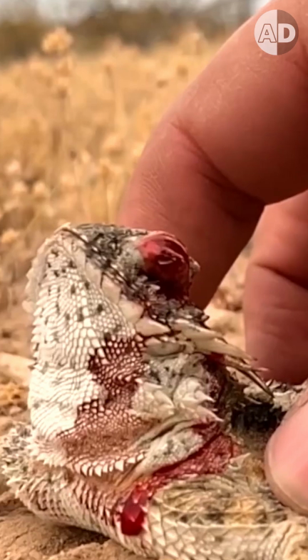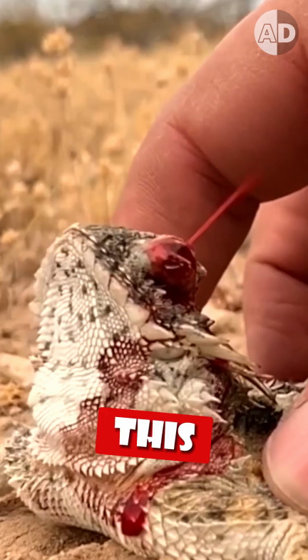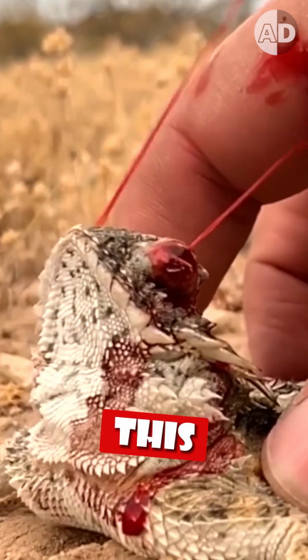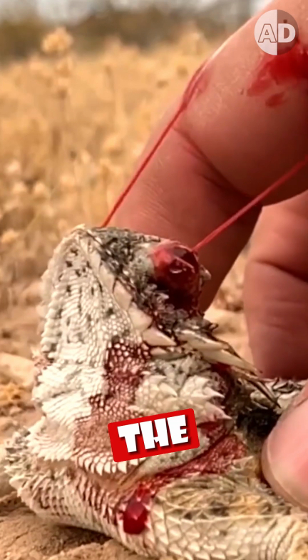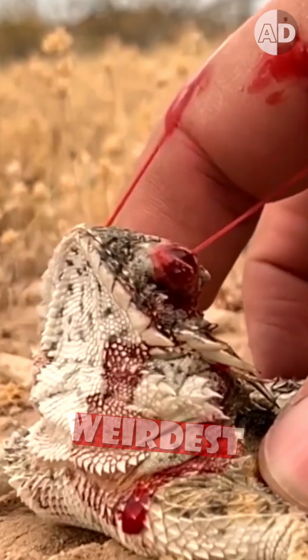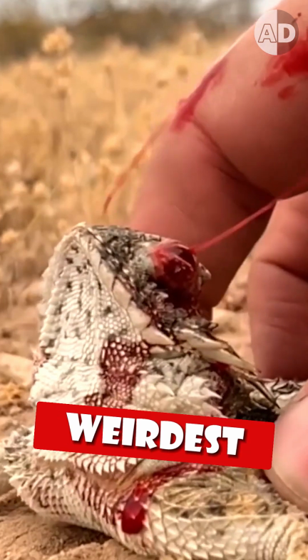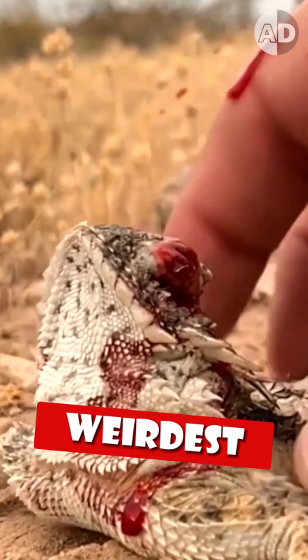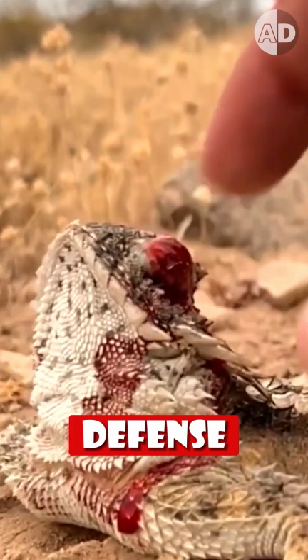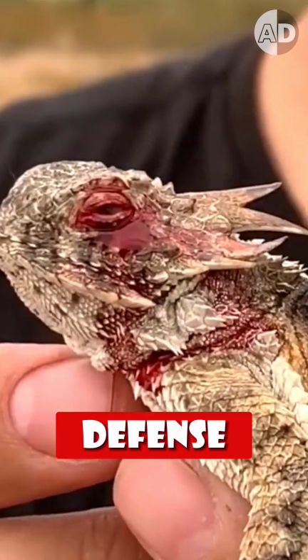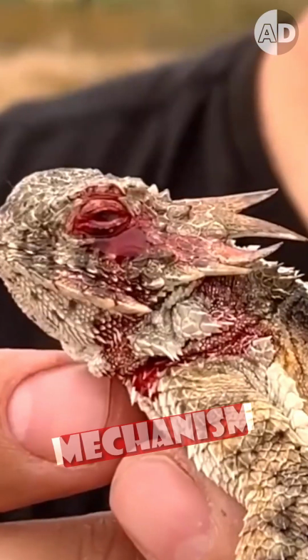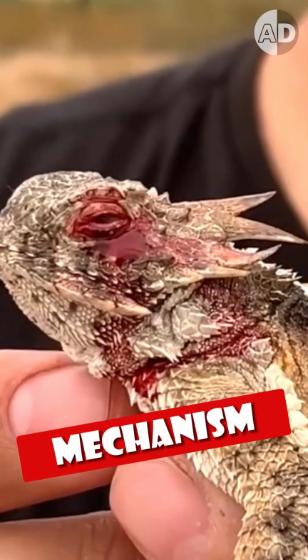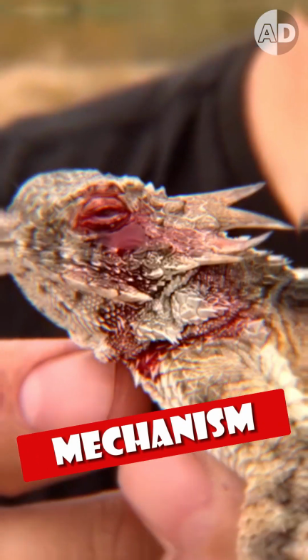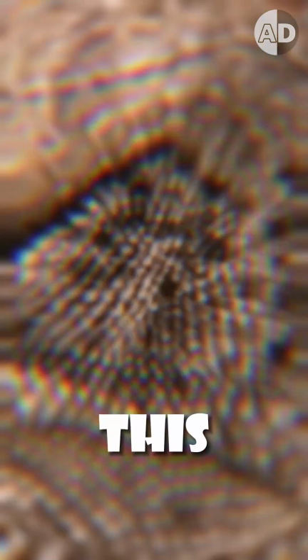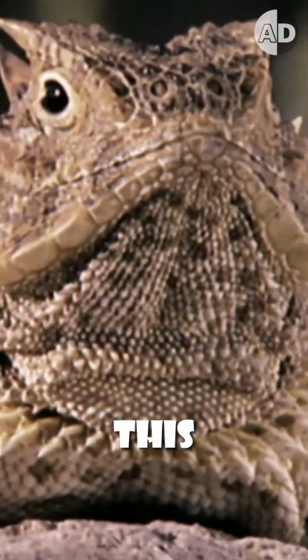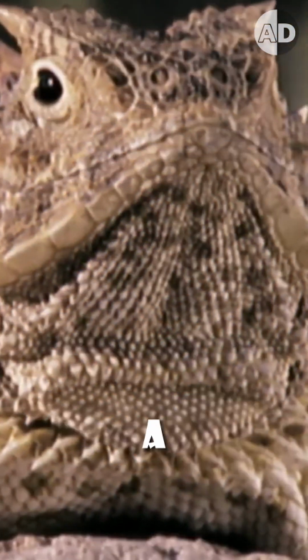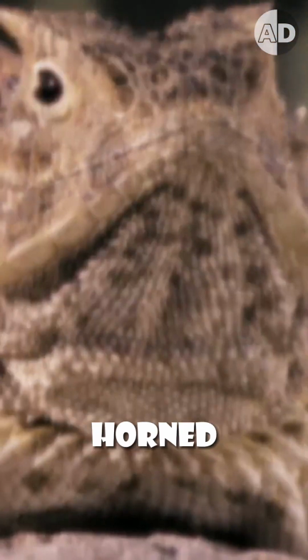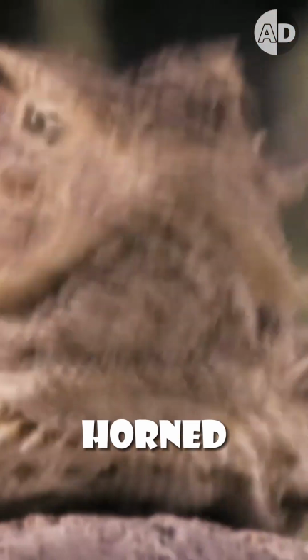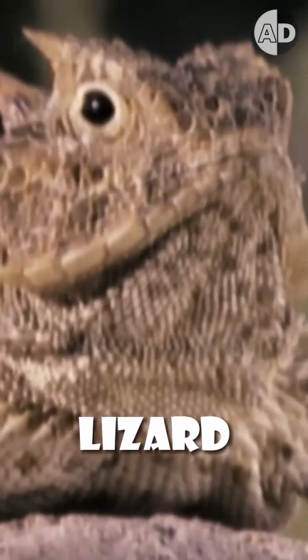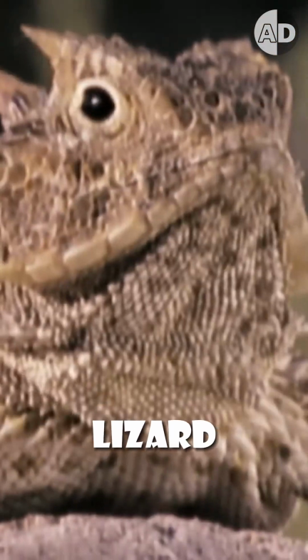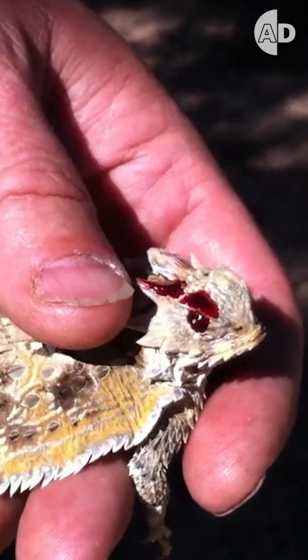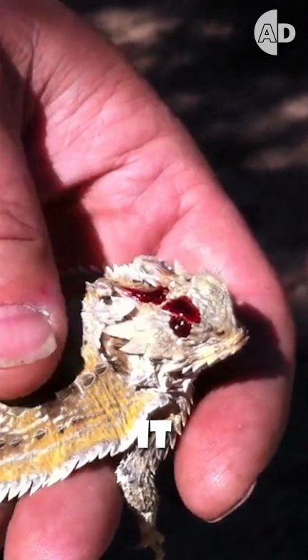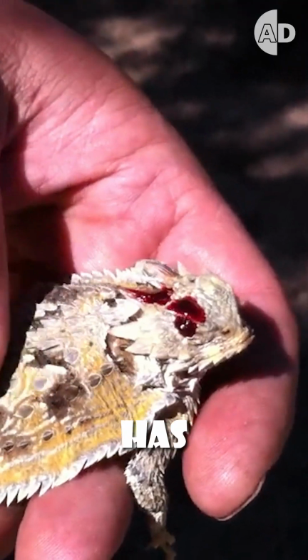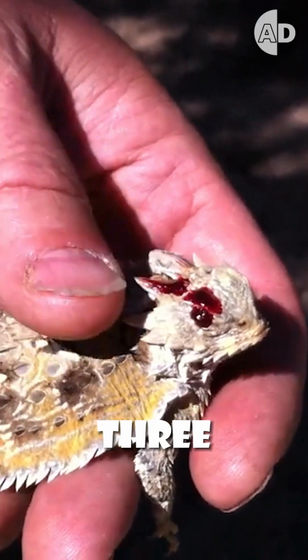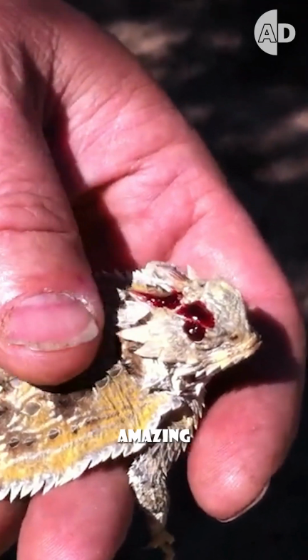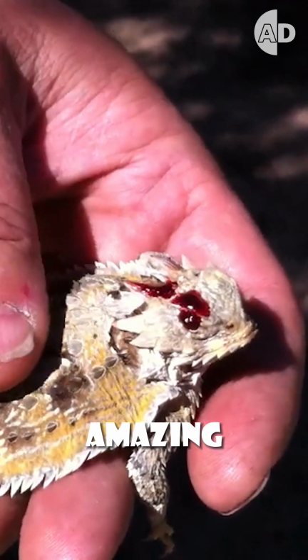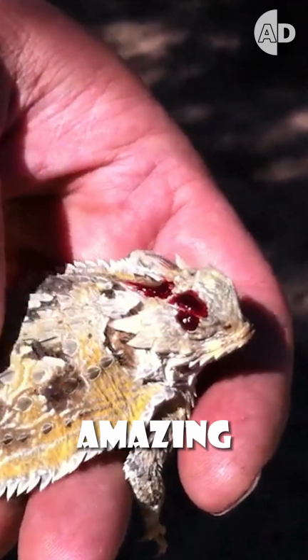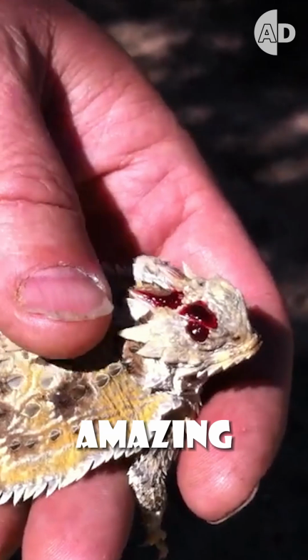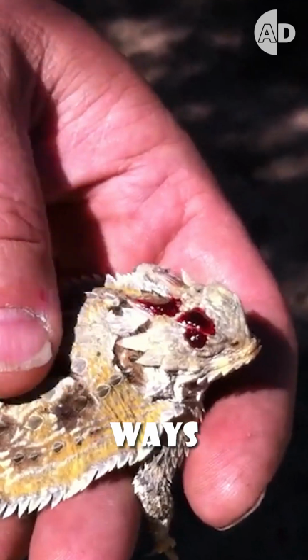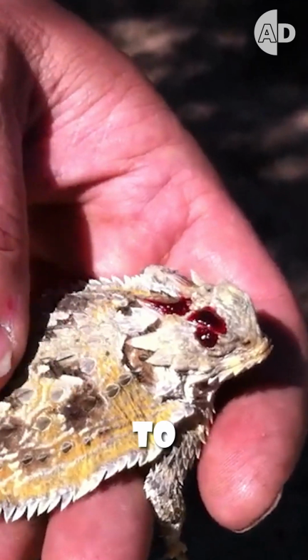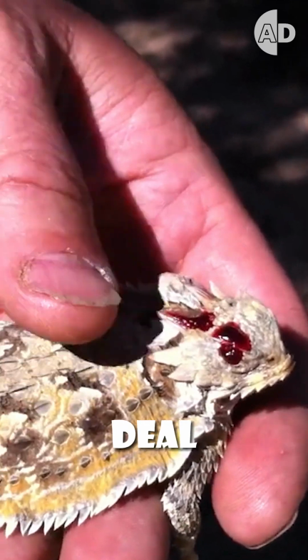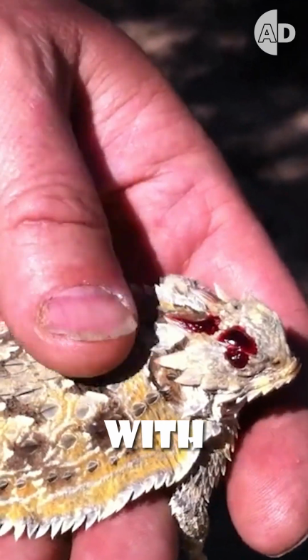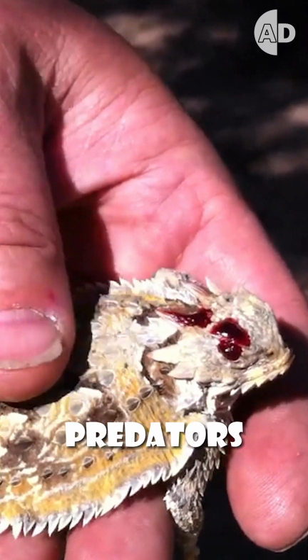This is the weirdest defense mechanism. This is a horned lizard and it has three amazing ways to deal with predators.